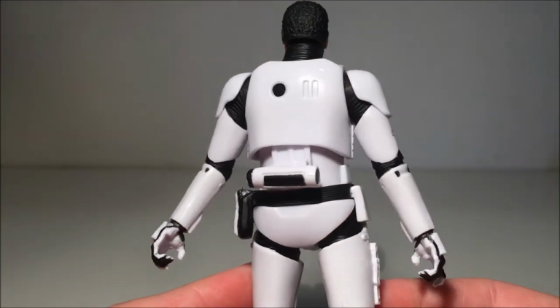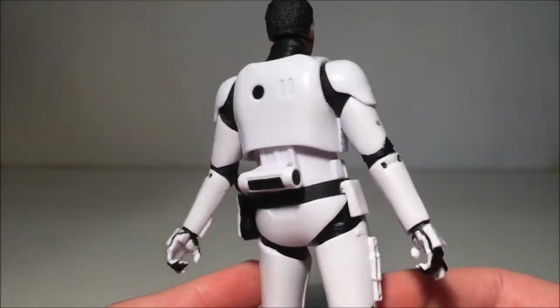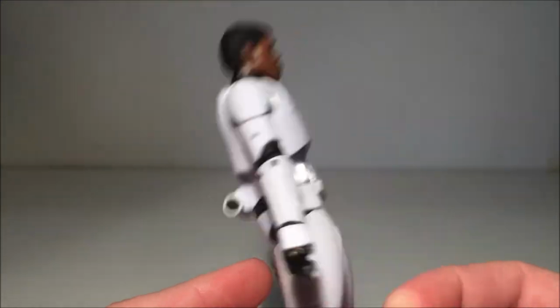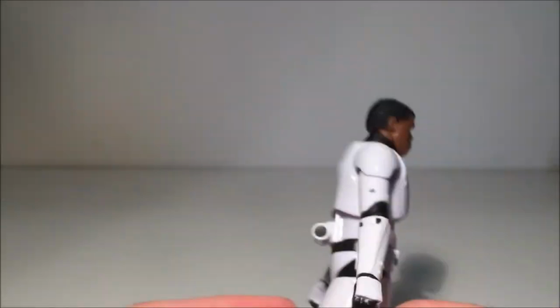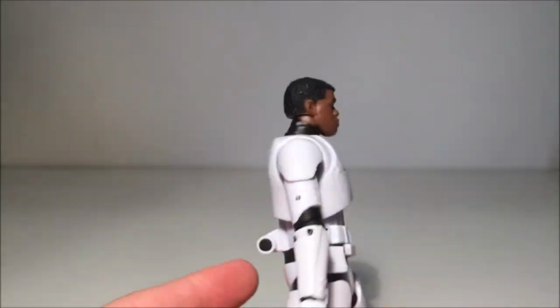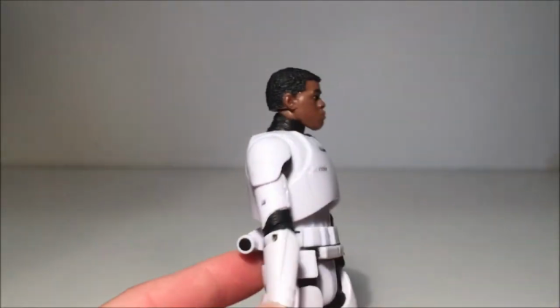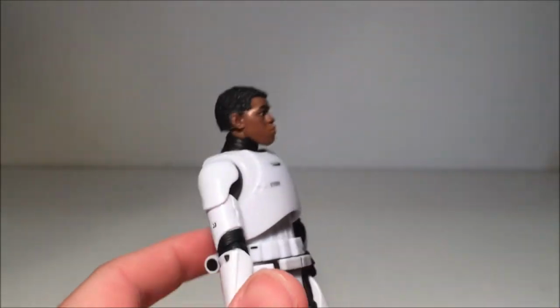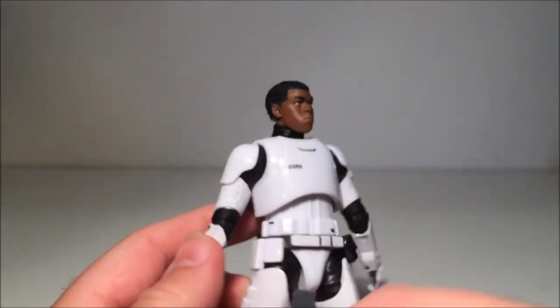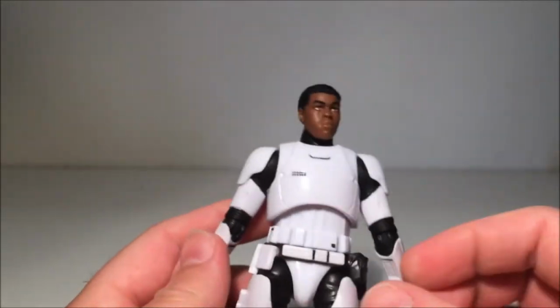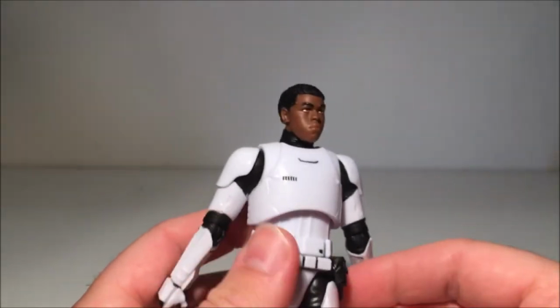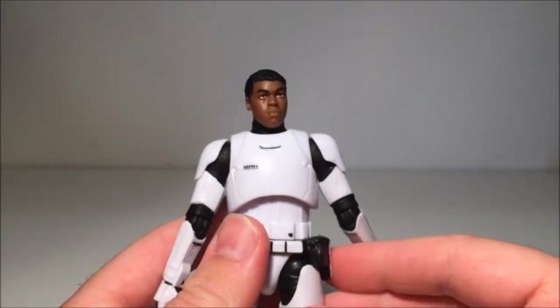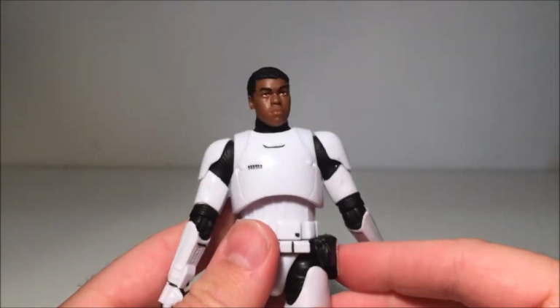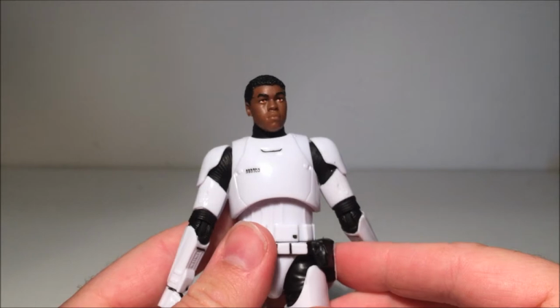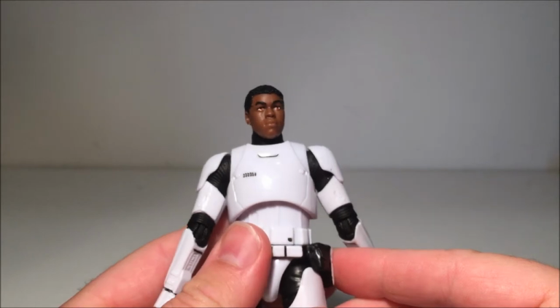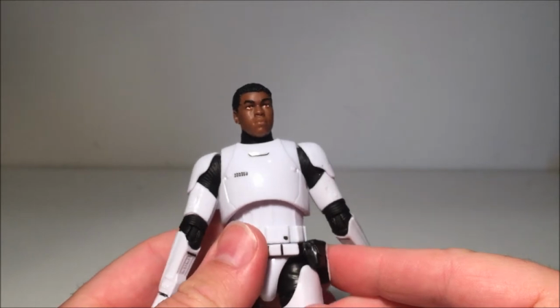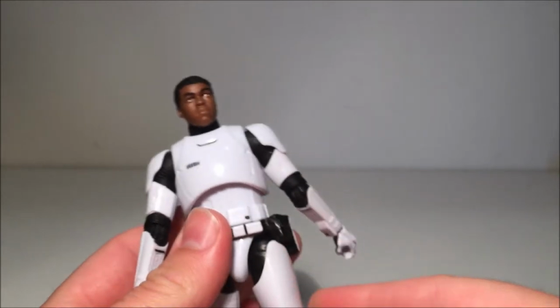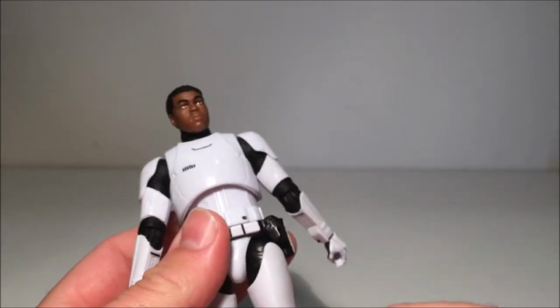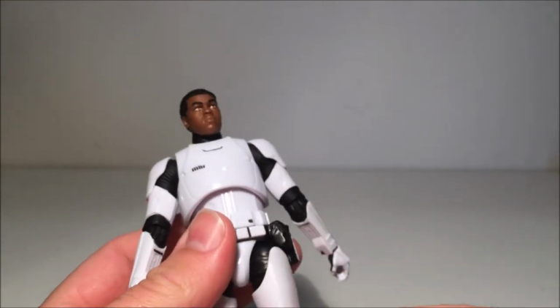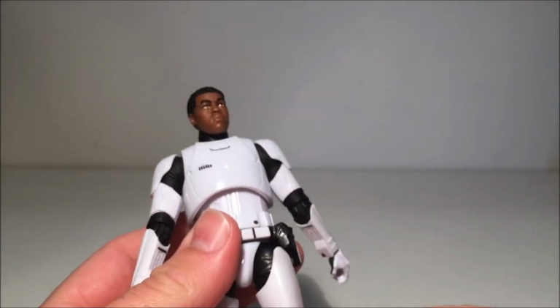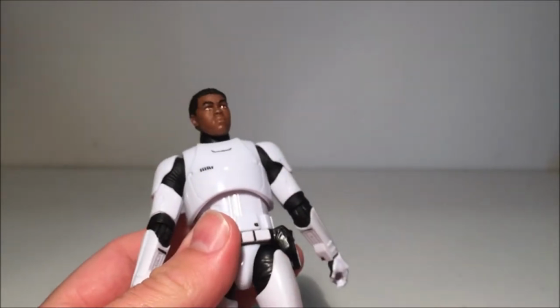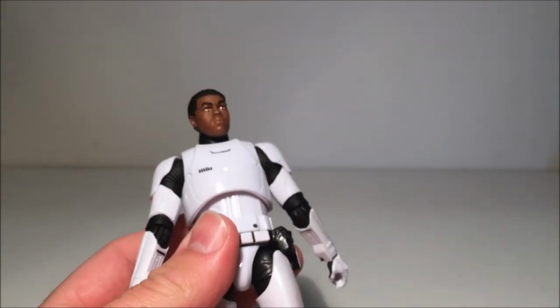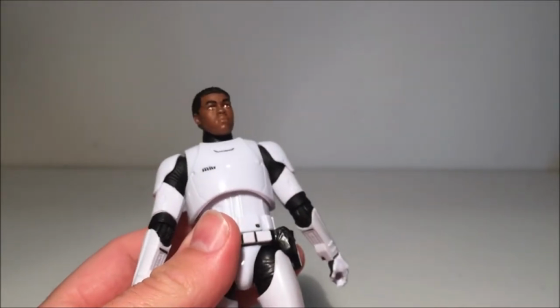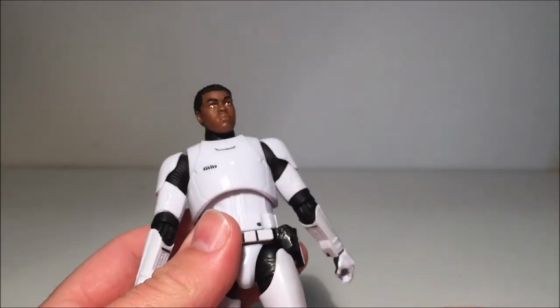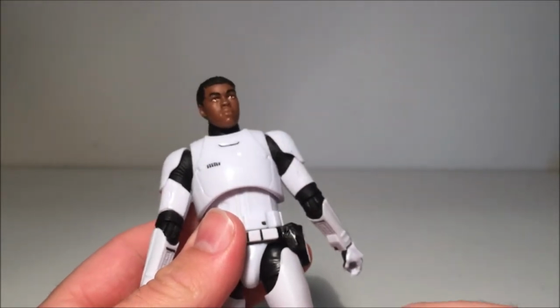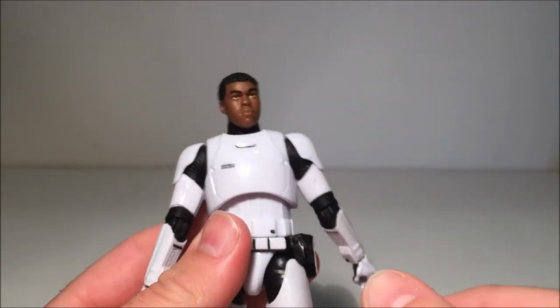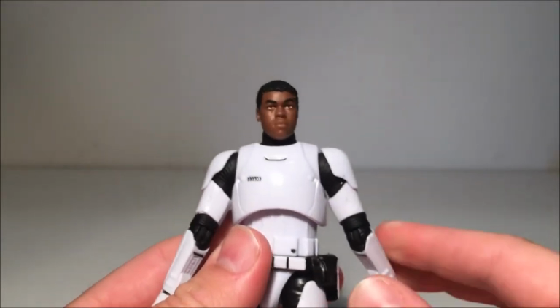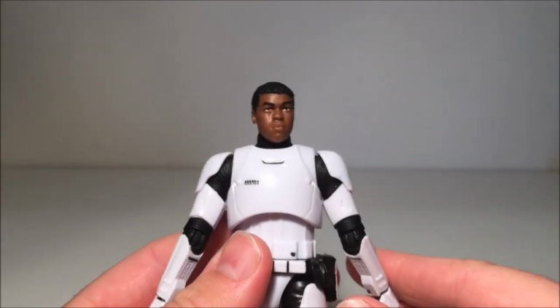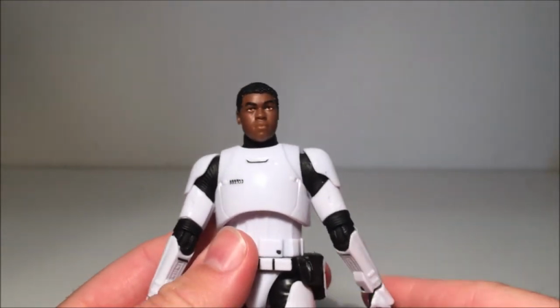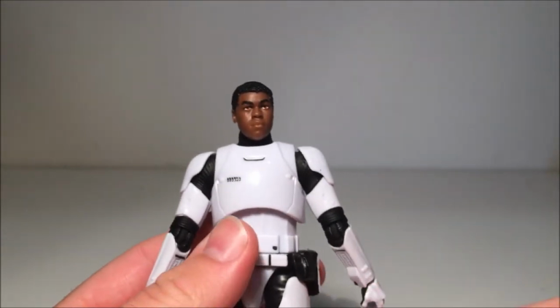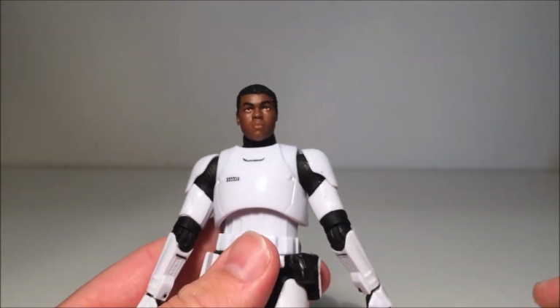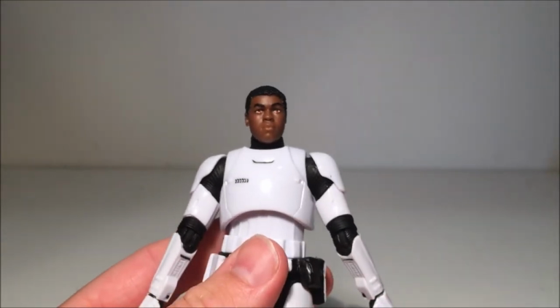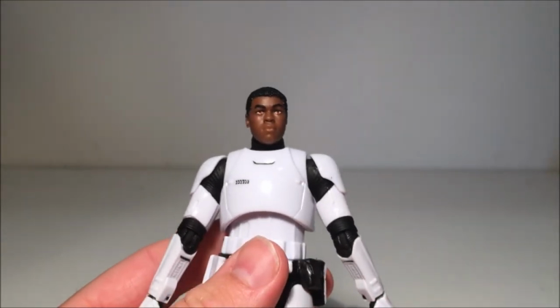Nice and clean — I'm going to dirty this guy up a bit and make him look a bit more screen accurate. I think that would look great.